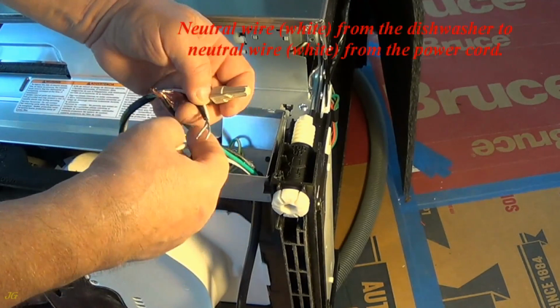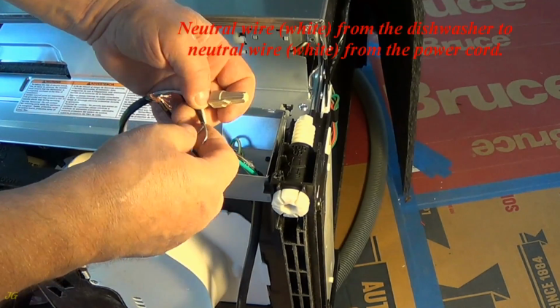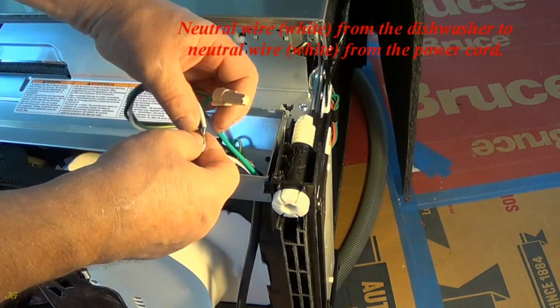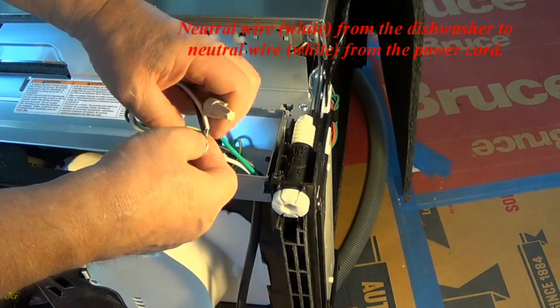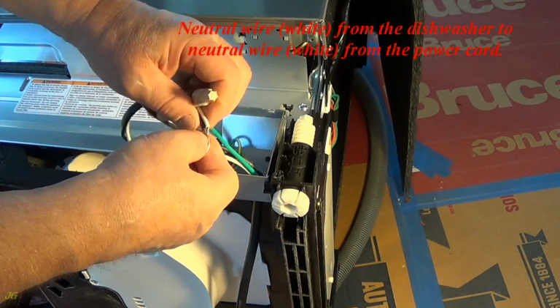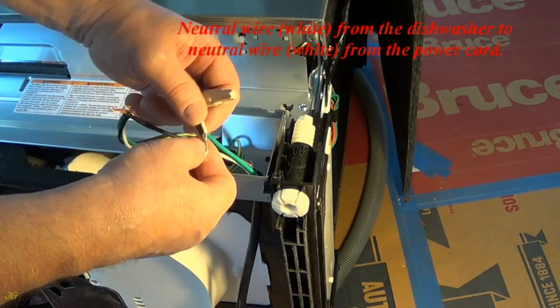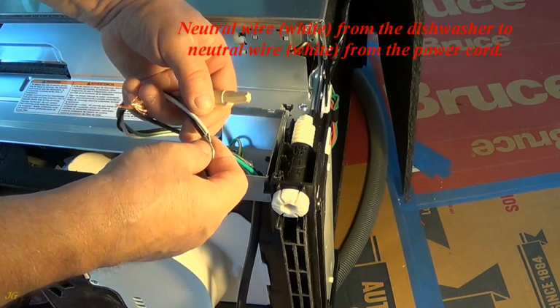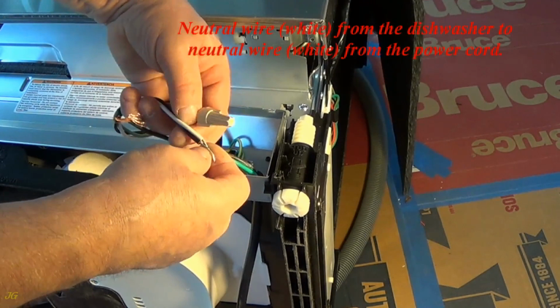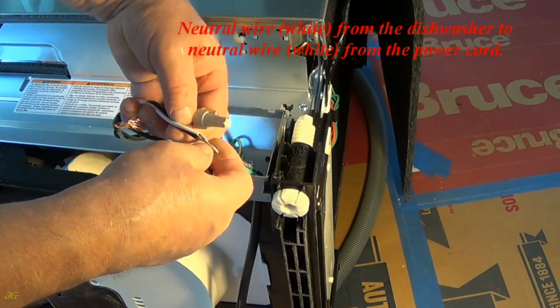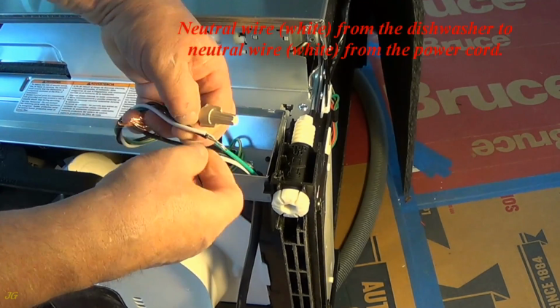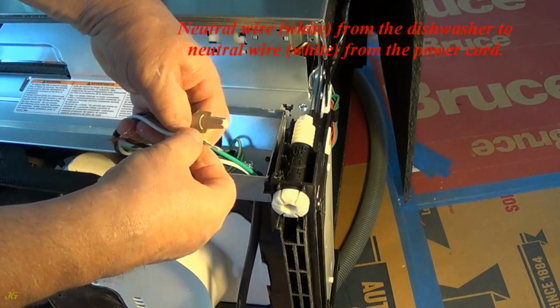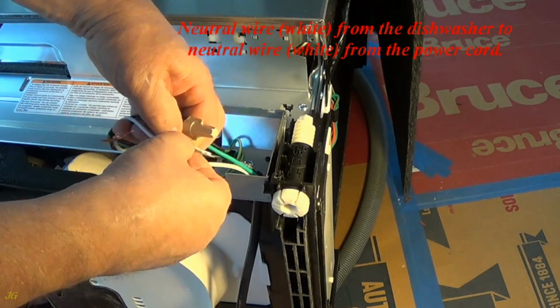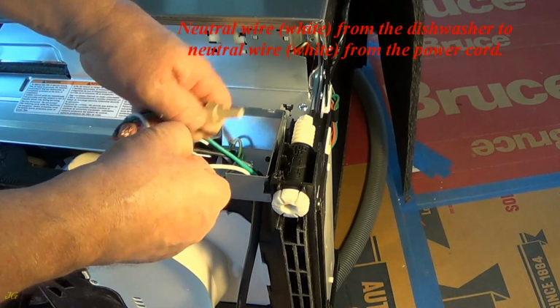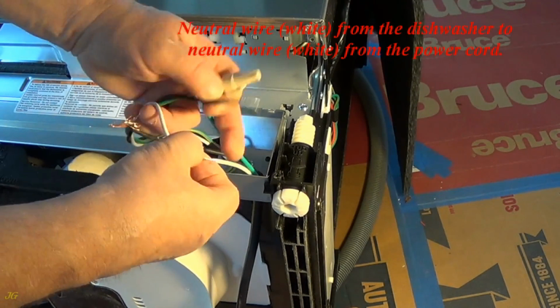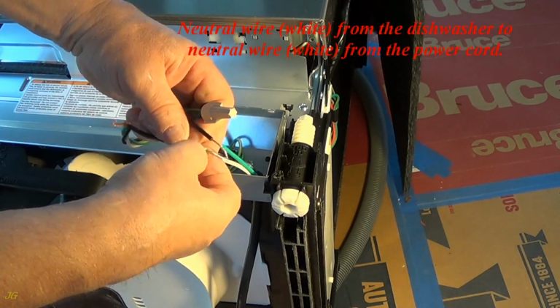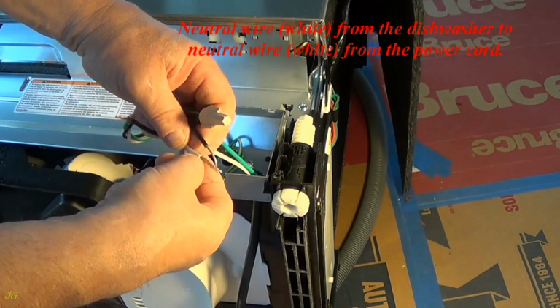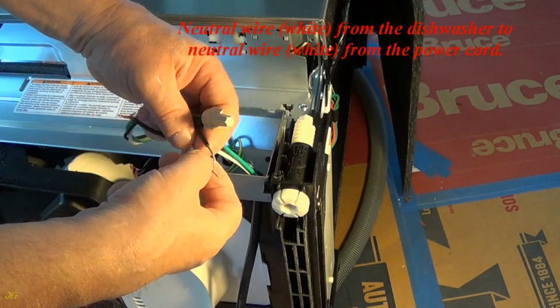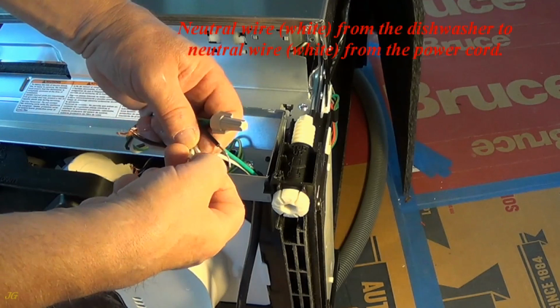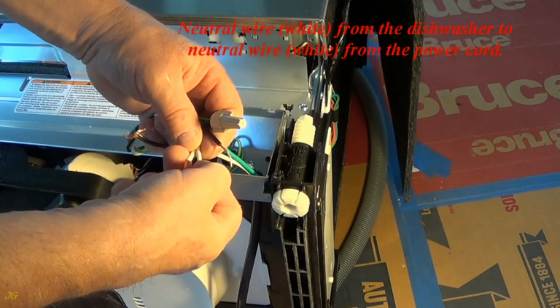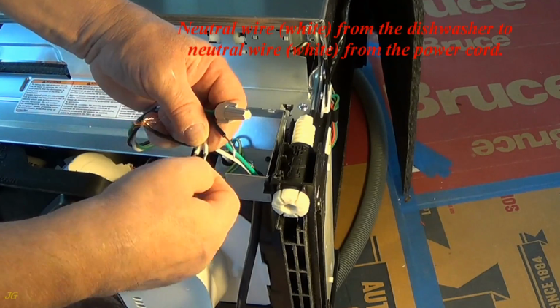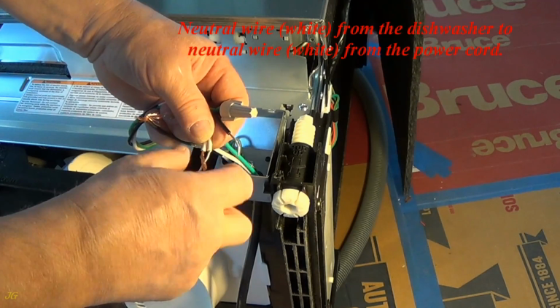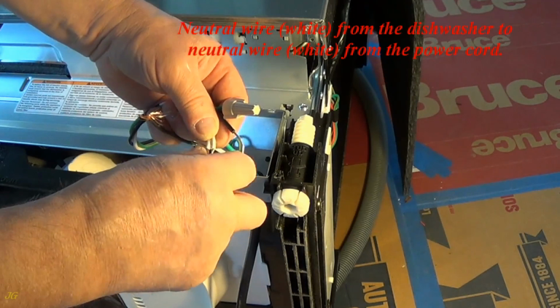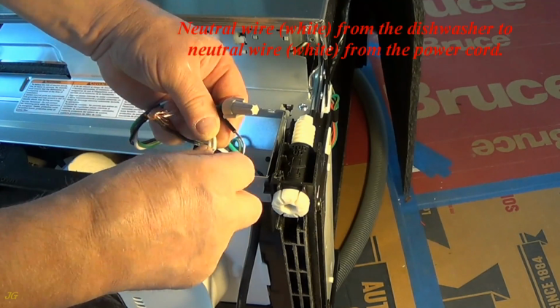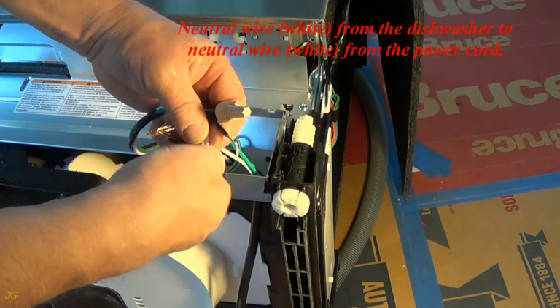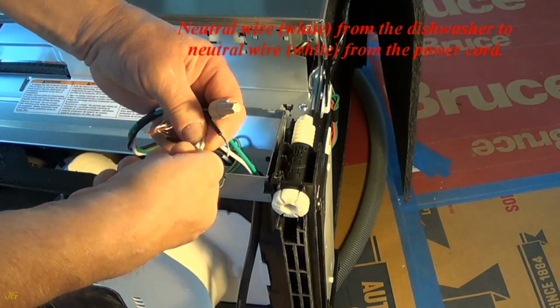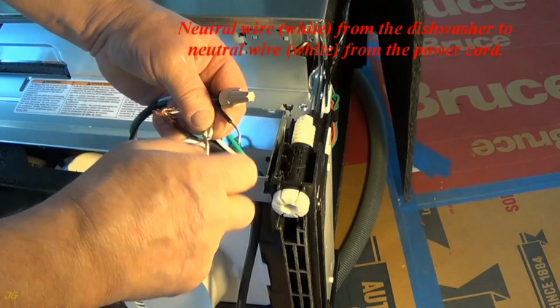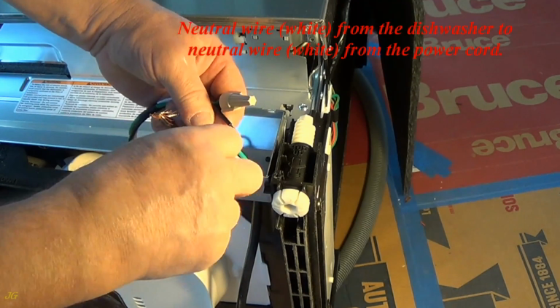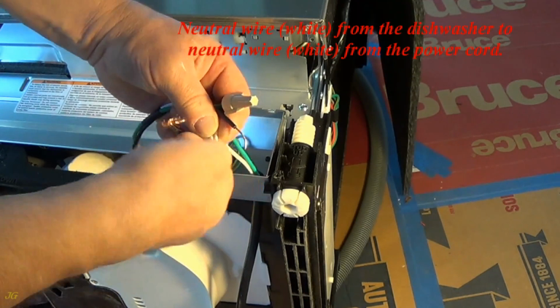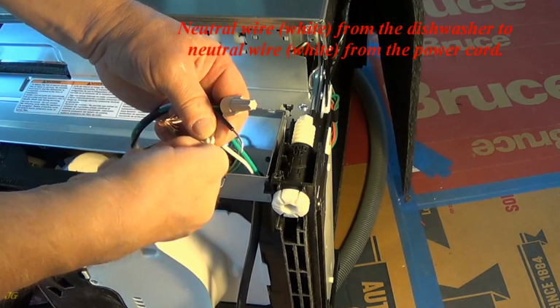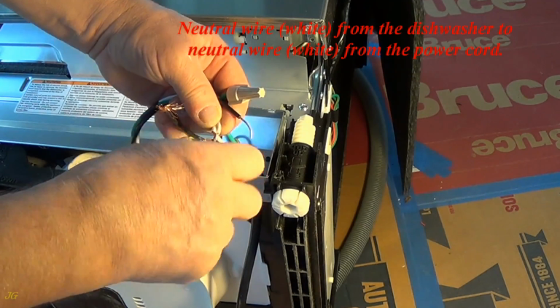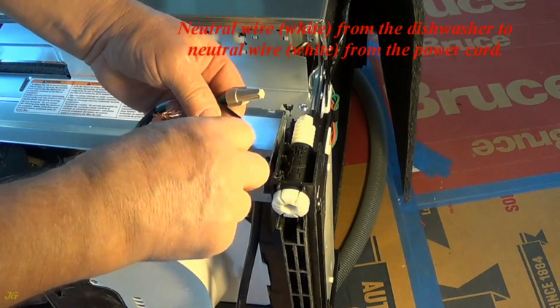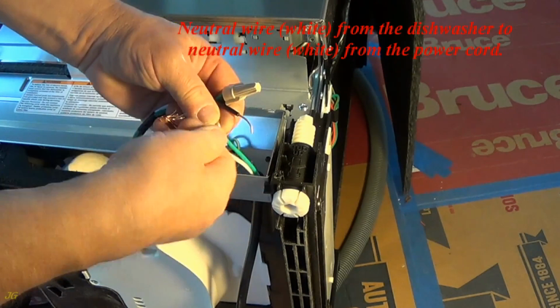Neutral wire, white, from the dishwasher to neutral wire, white, from the power cord.